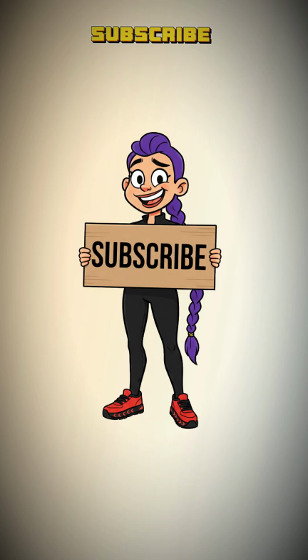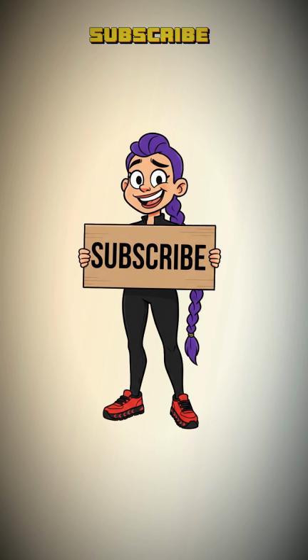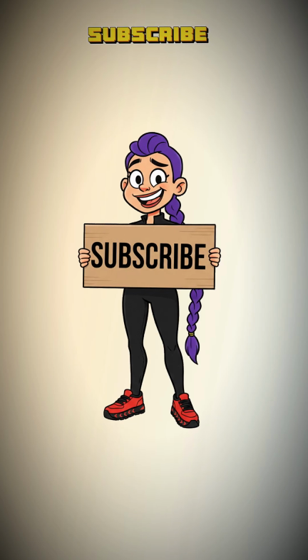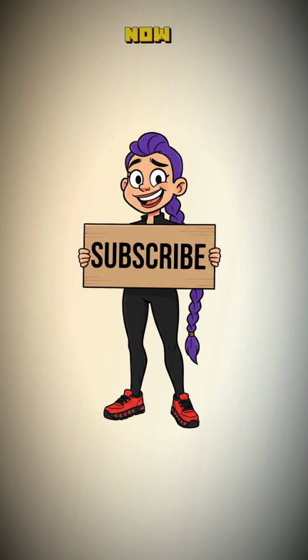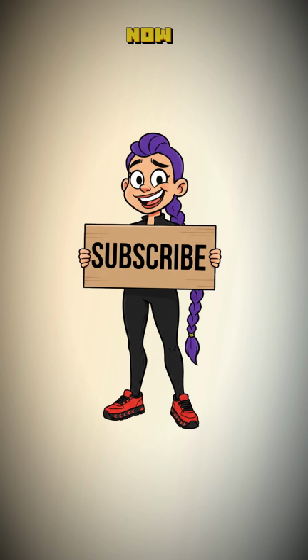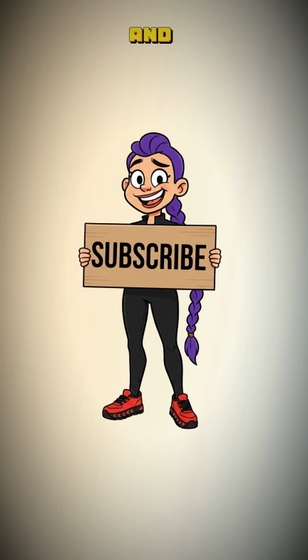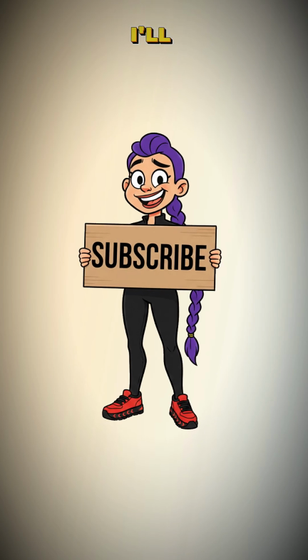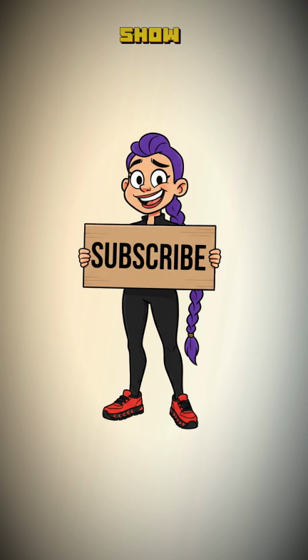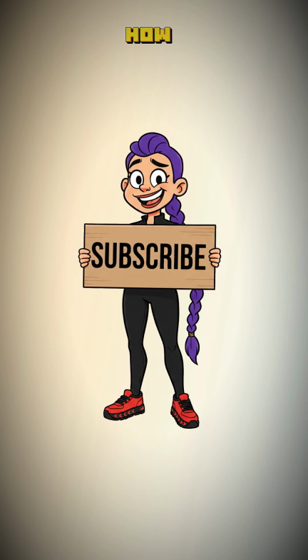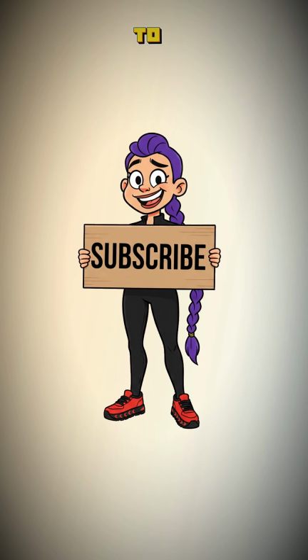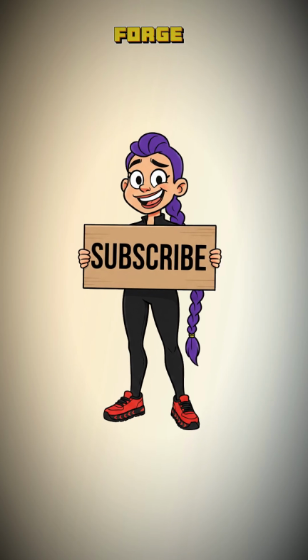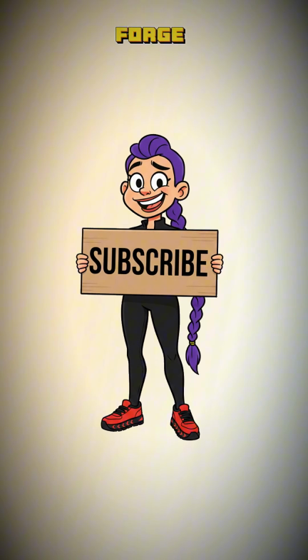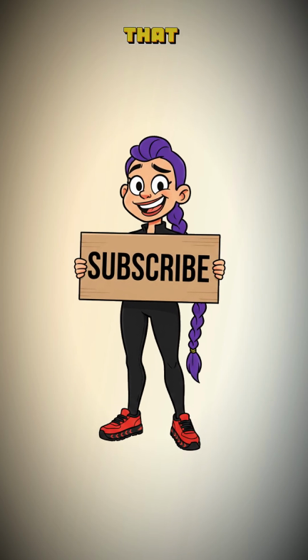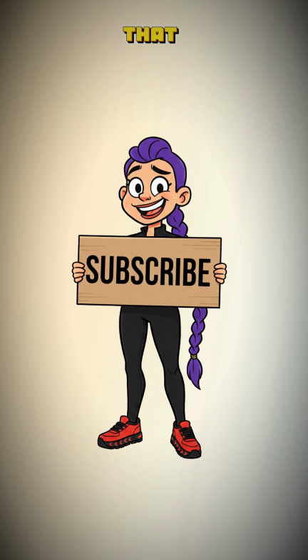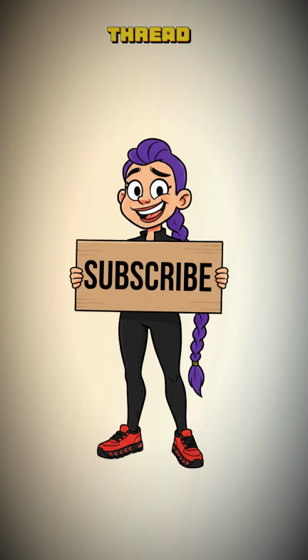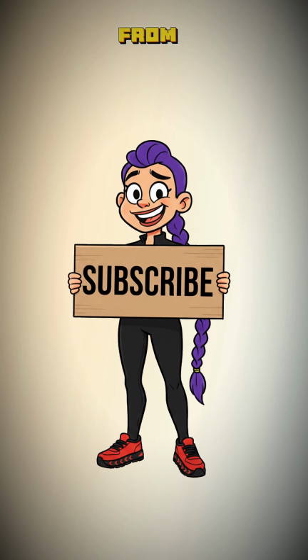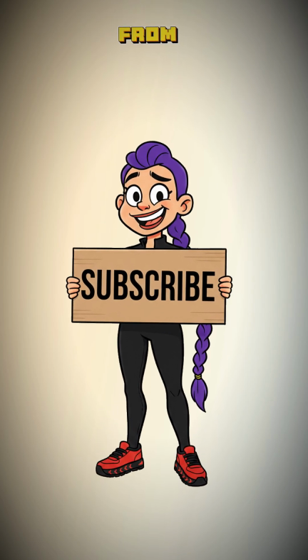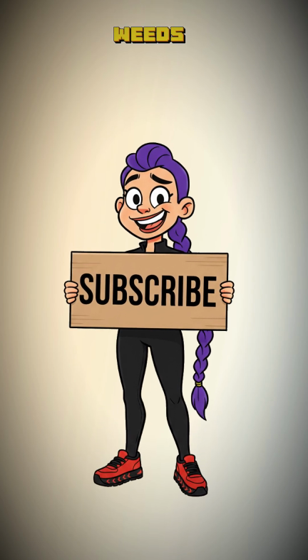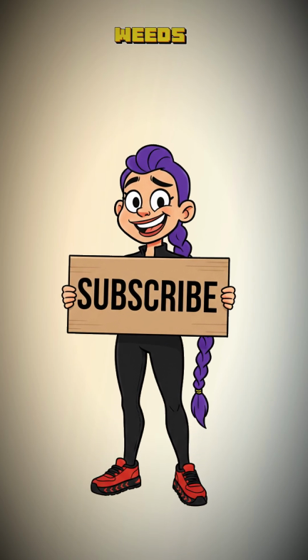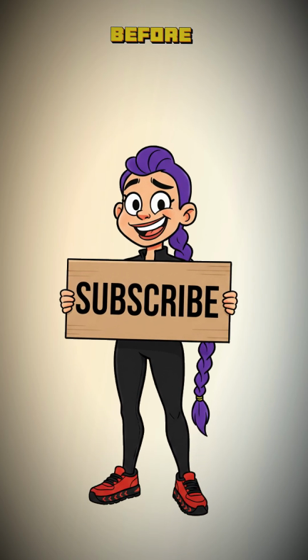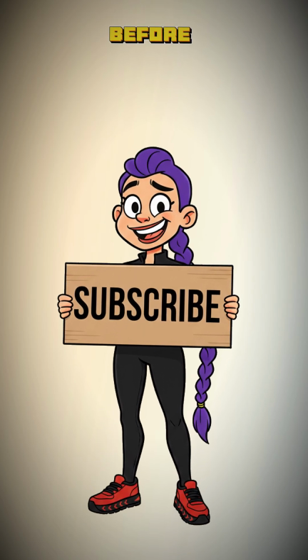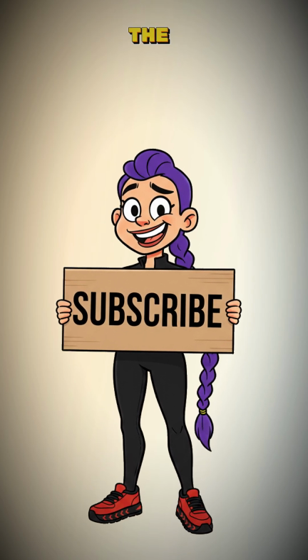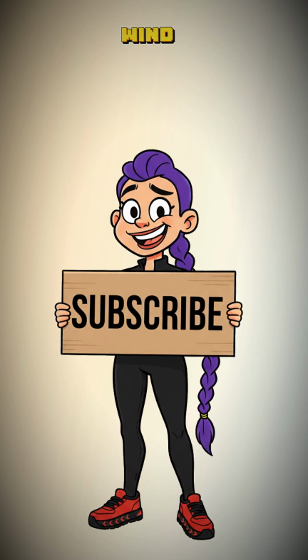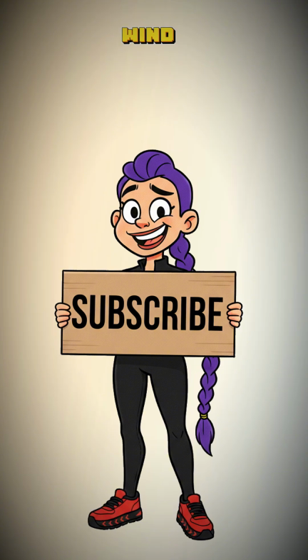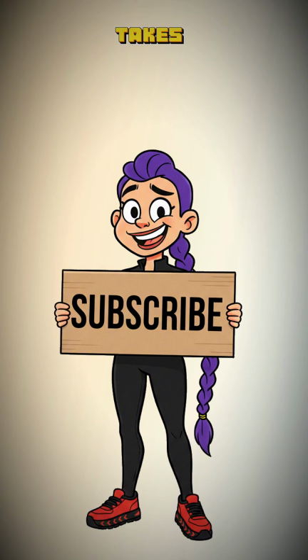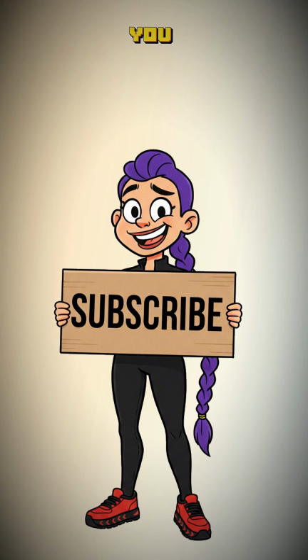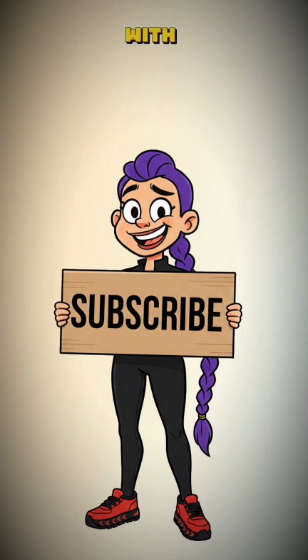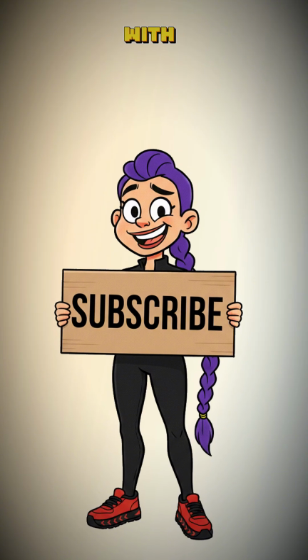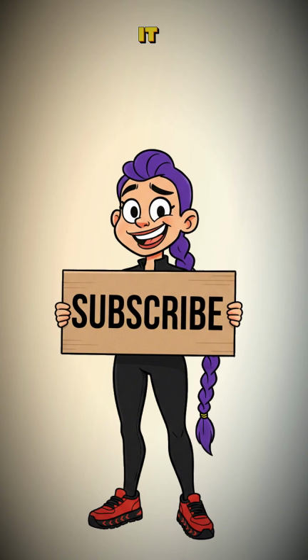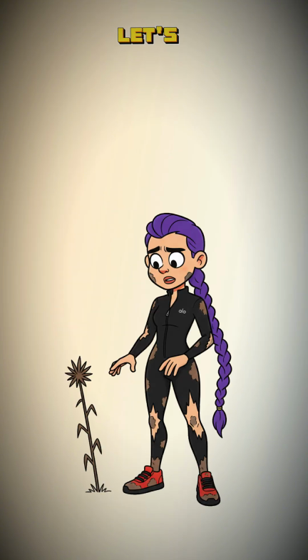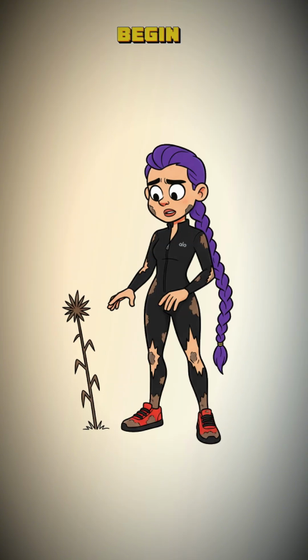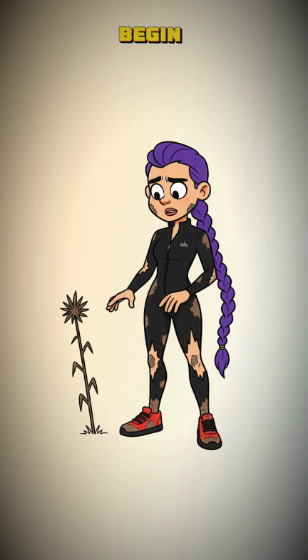Subscribe now, and I'll show you how to forge that thread from weeds before the wind takes you with it. Let's begin.